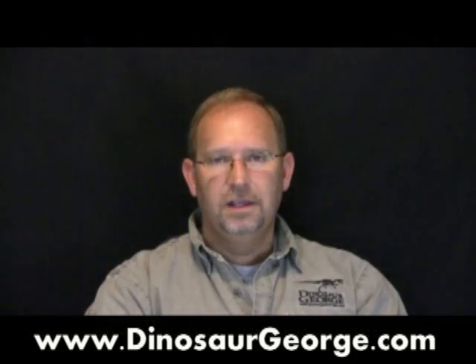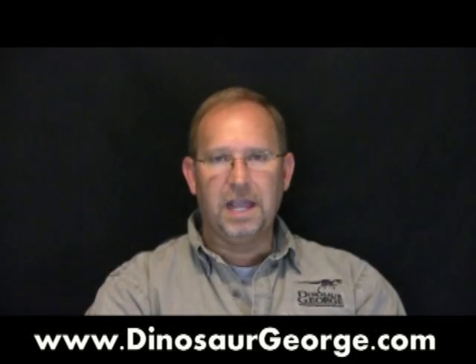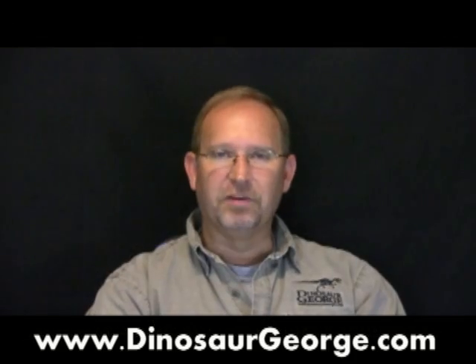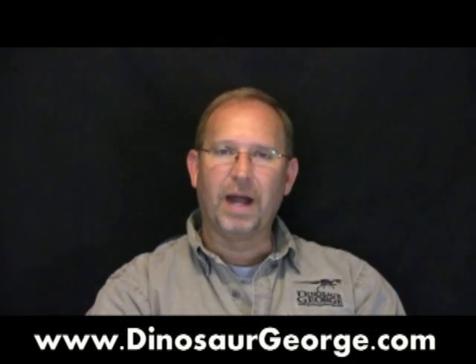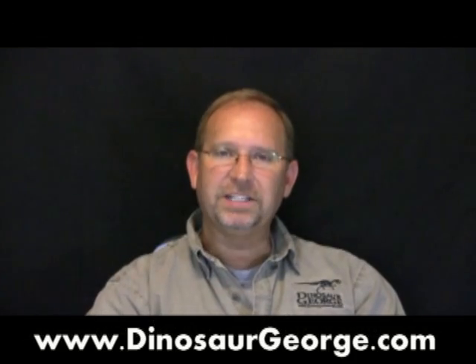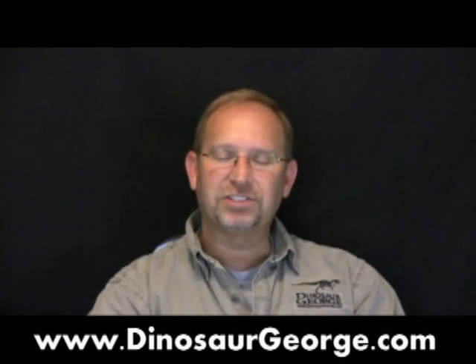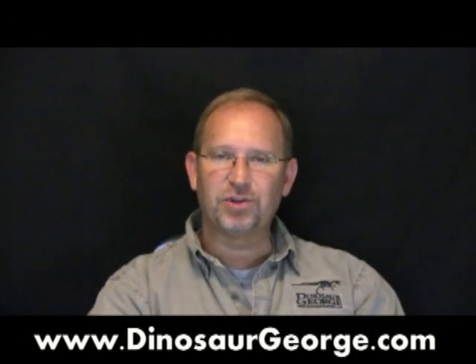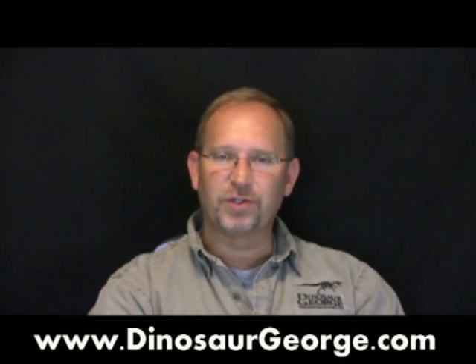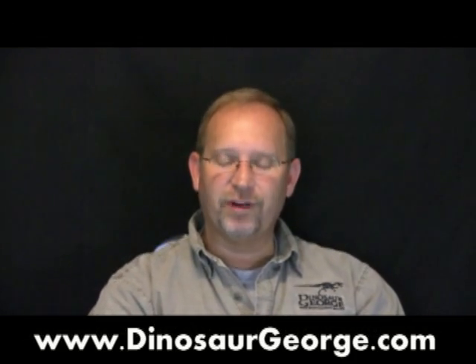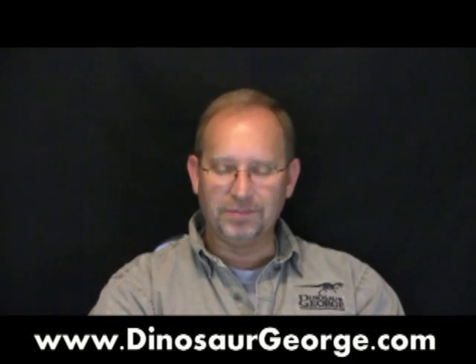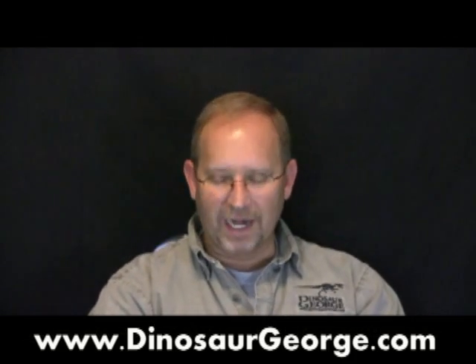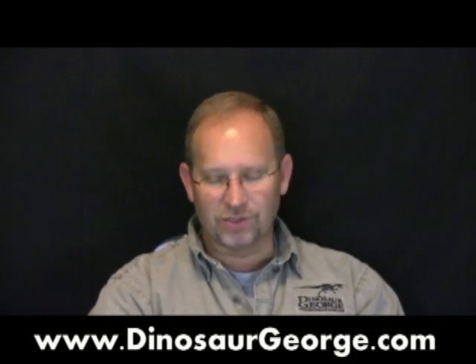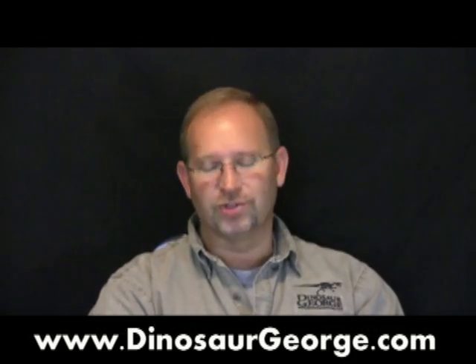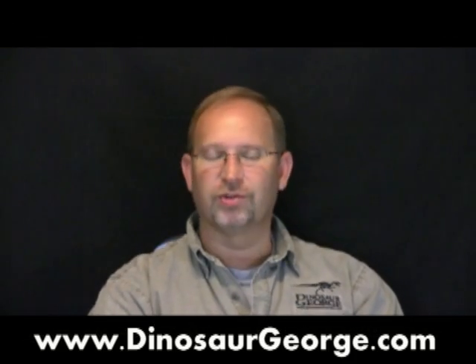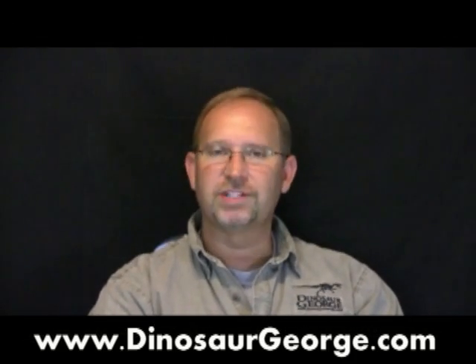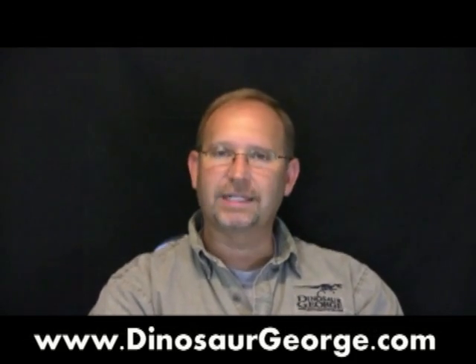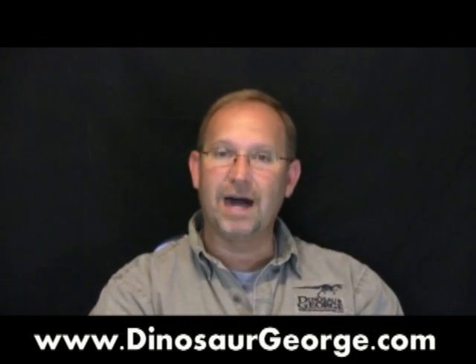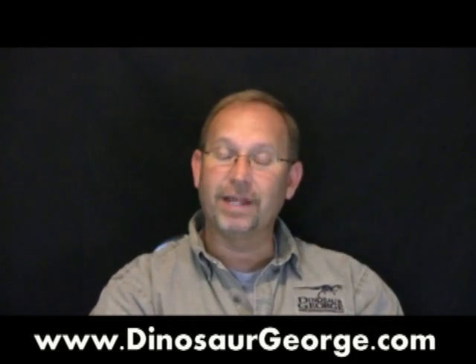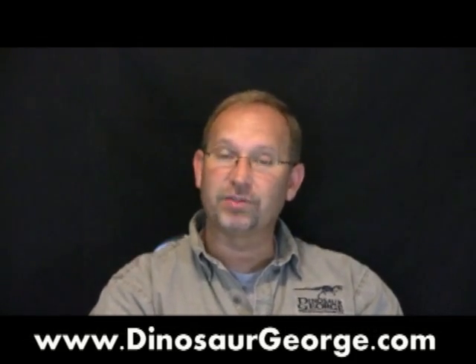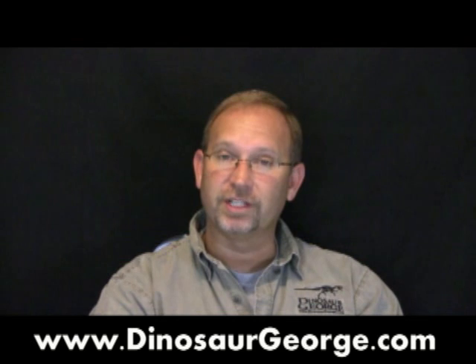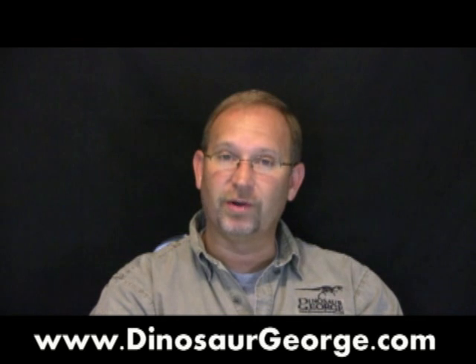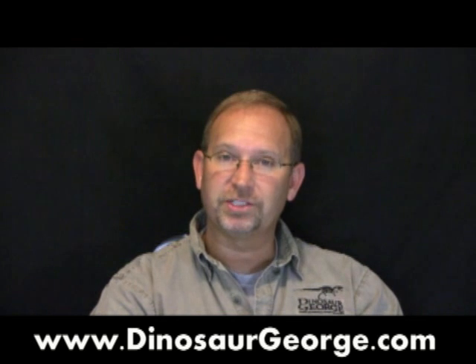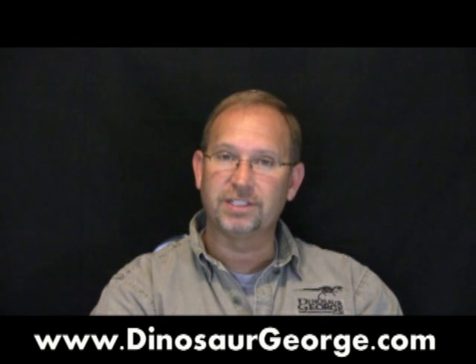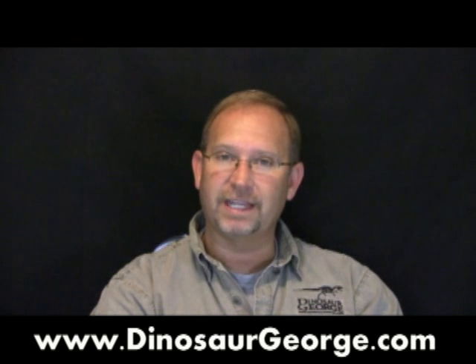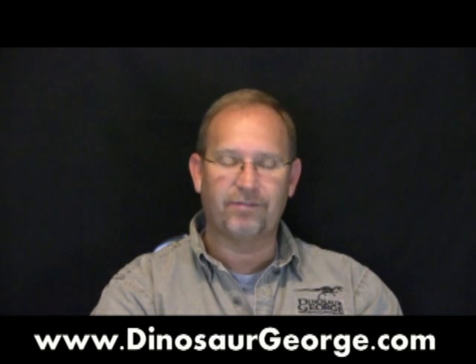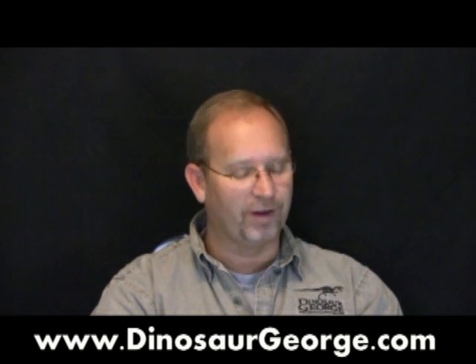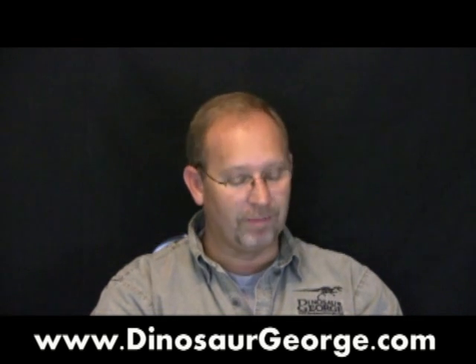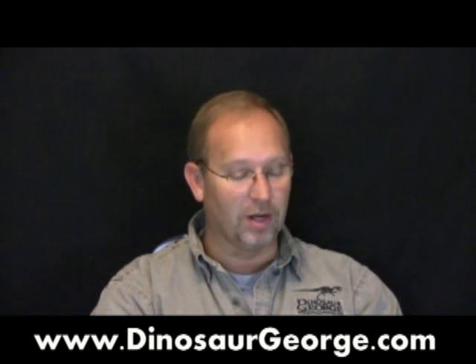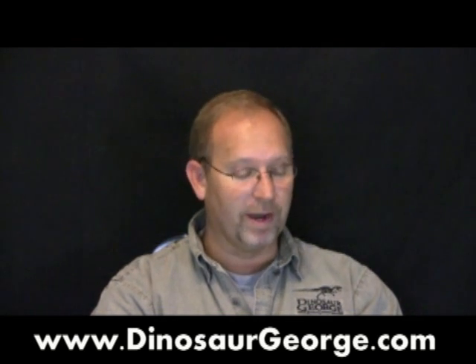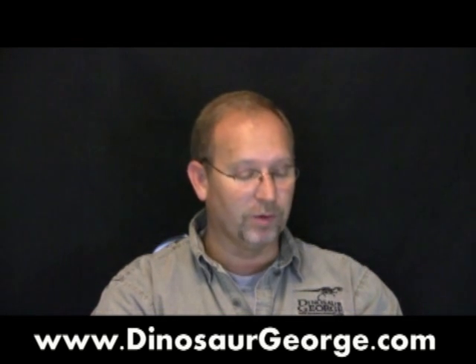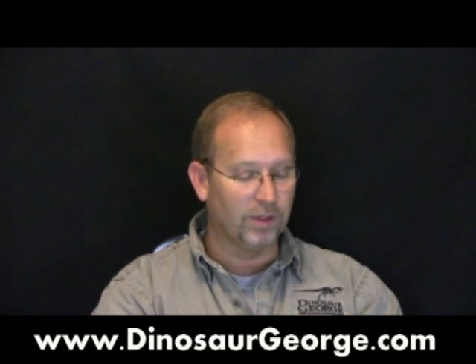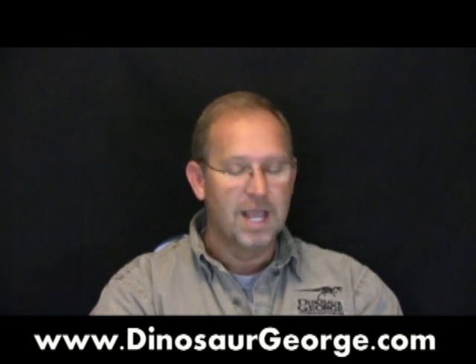Hey everybody, this is George from DinosaurGeorge.com, answering the questions I get from all around the world.